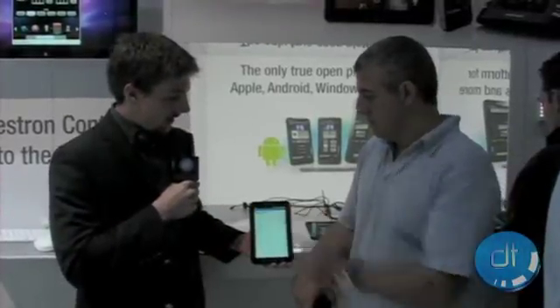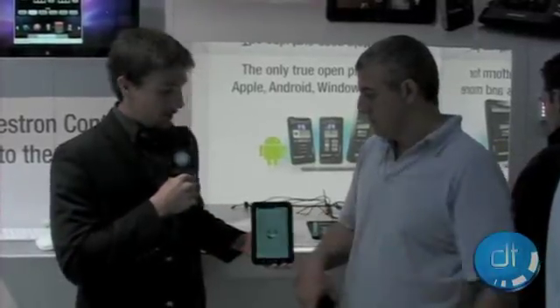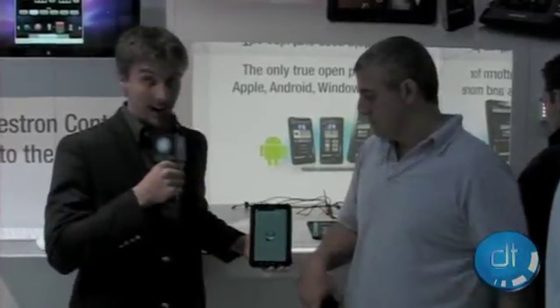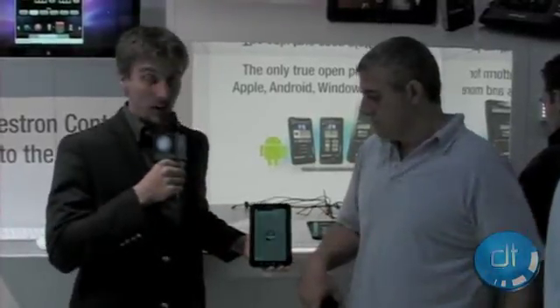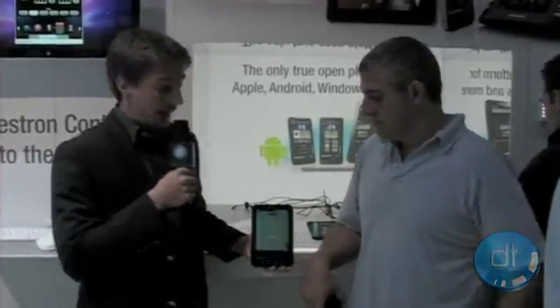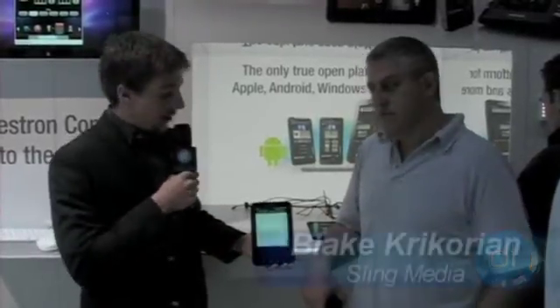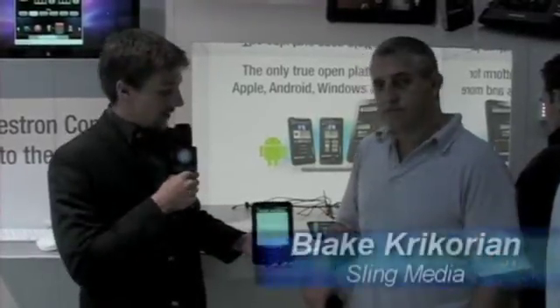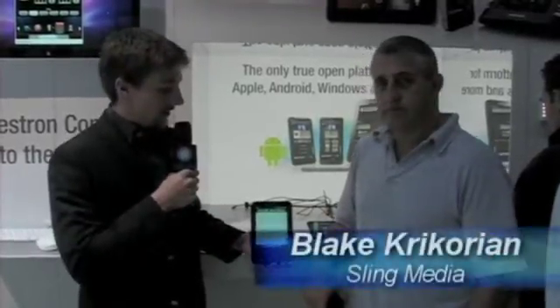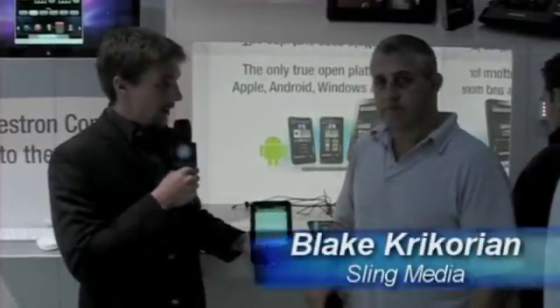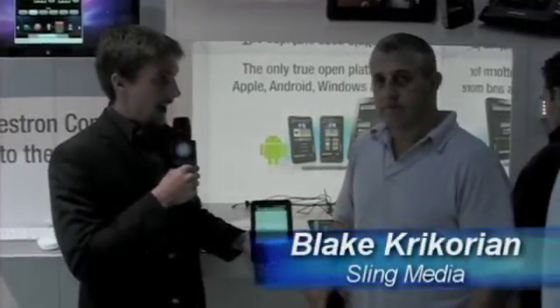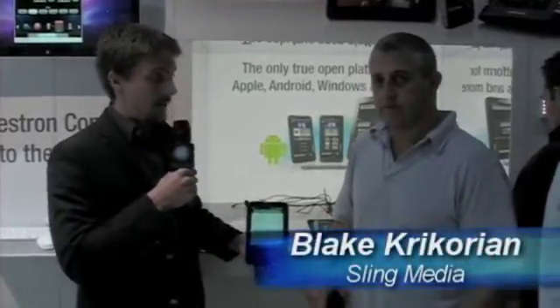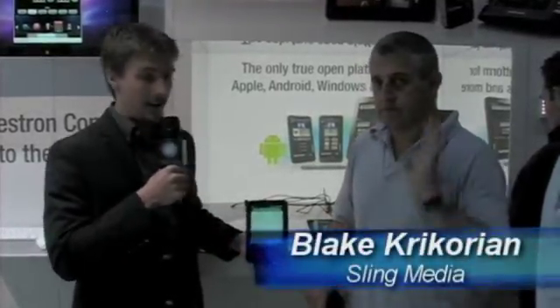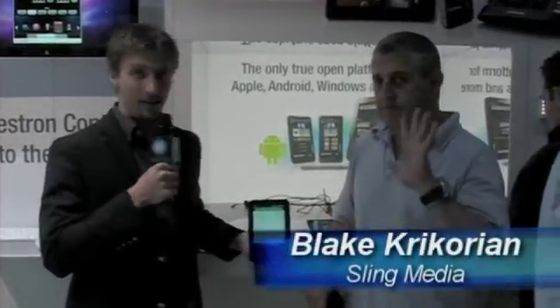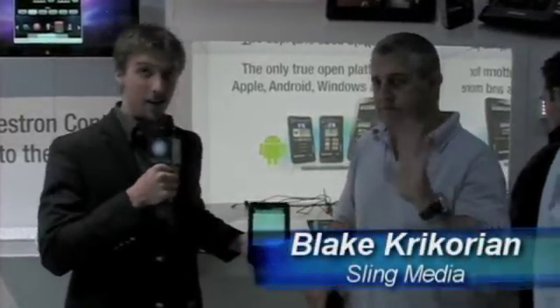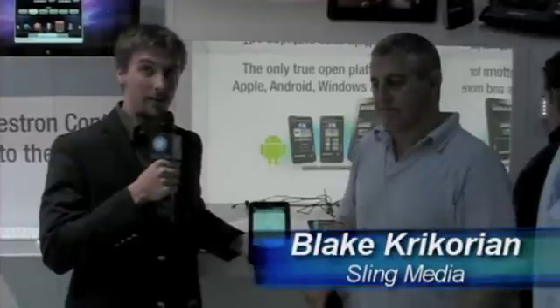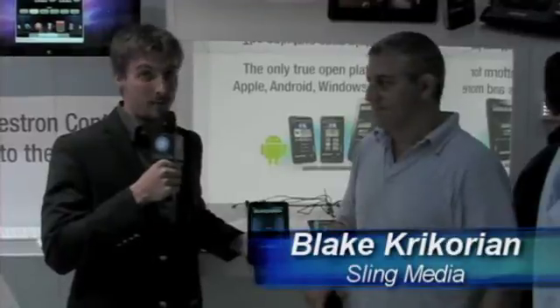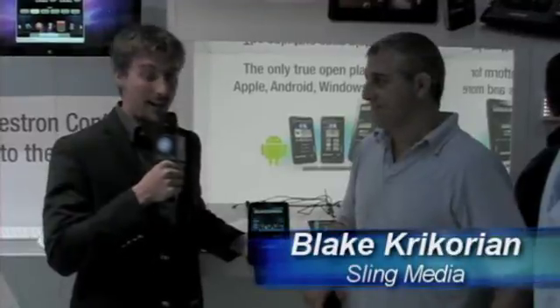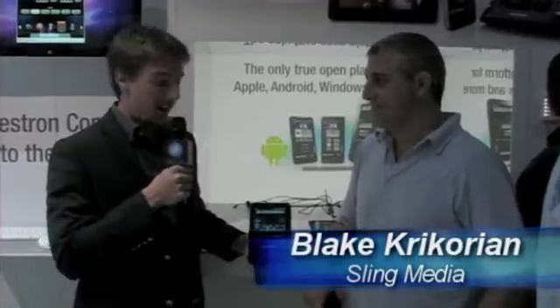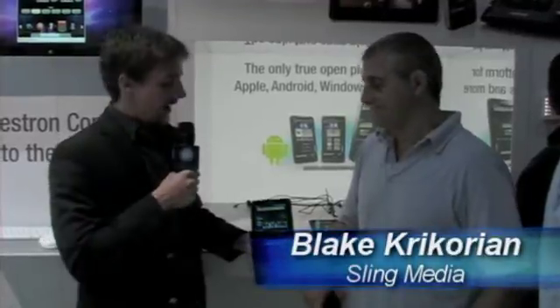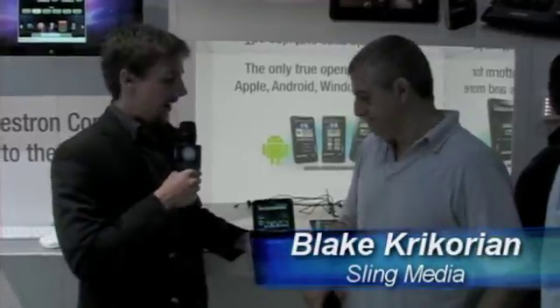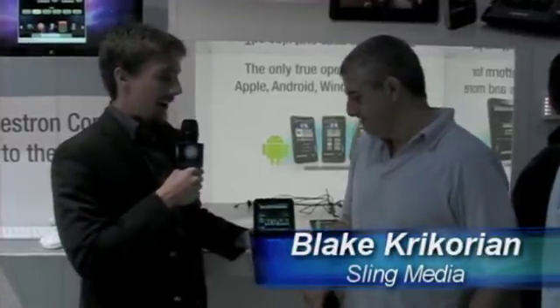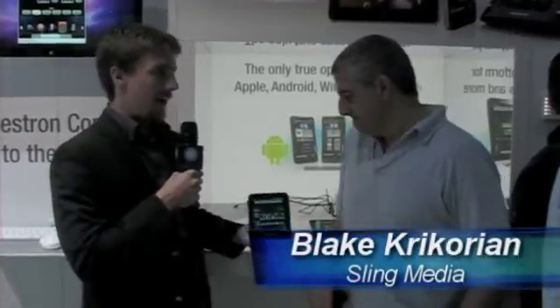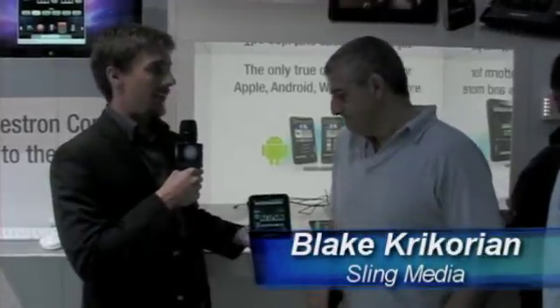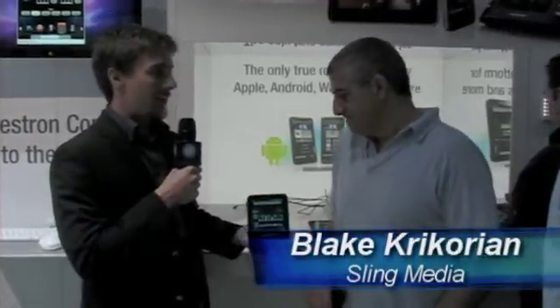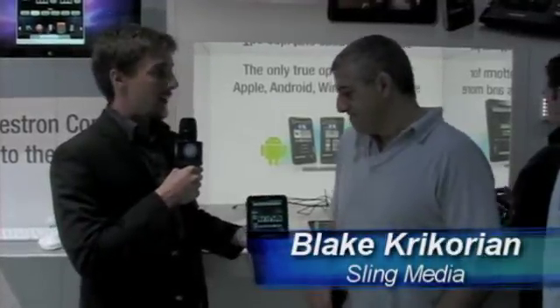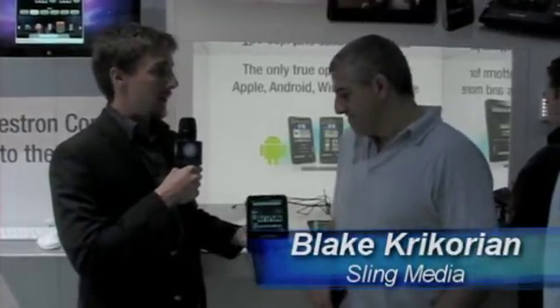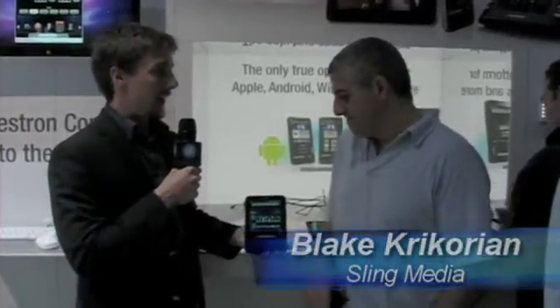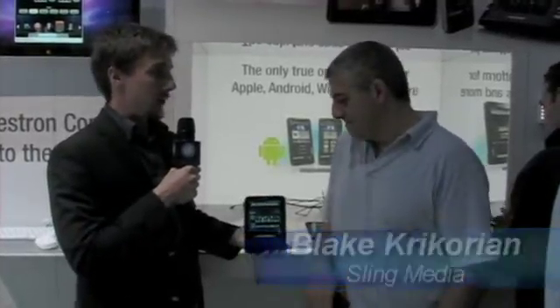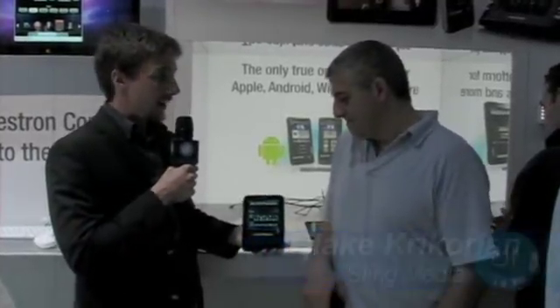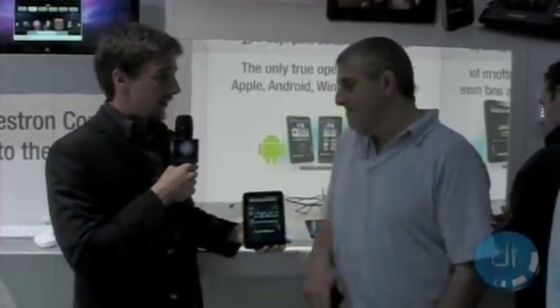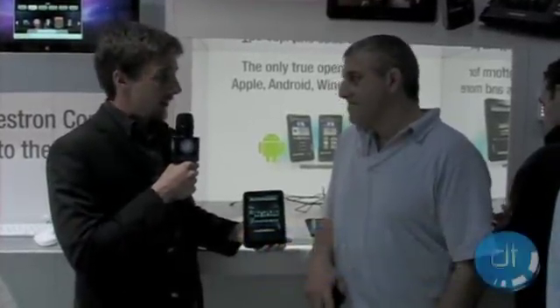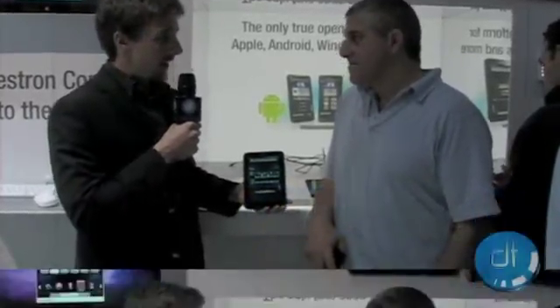I'm standing here with Blake, who actually developed the app. He's the founder of Sling Media. Blake, how did this actually come to be? You worked on this in your free time?